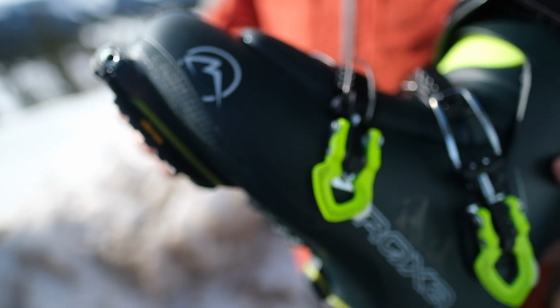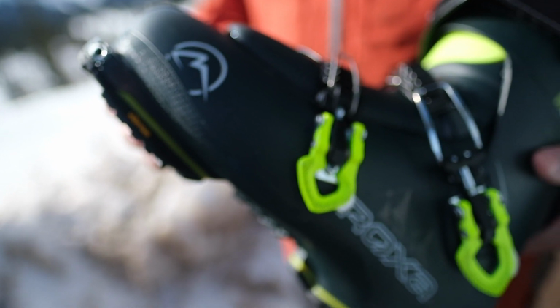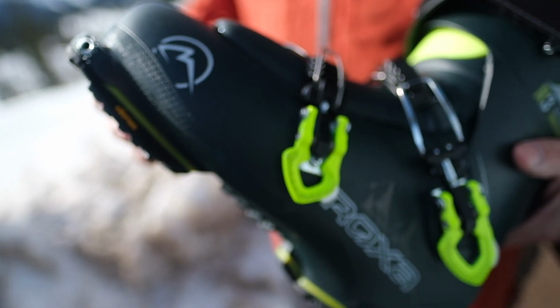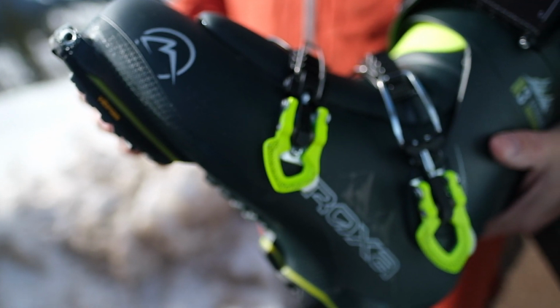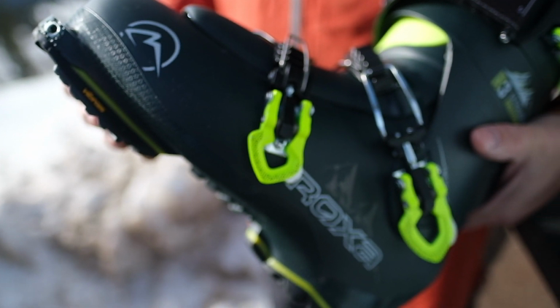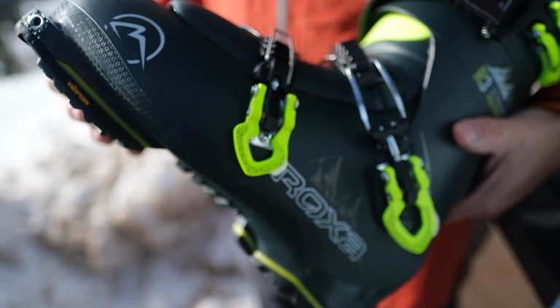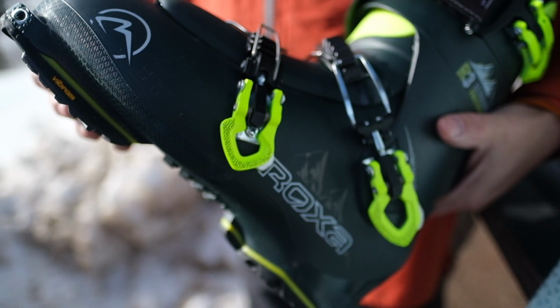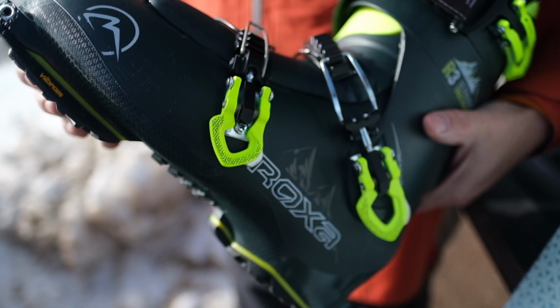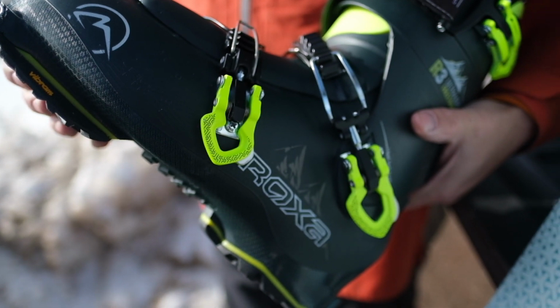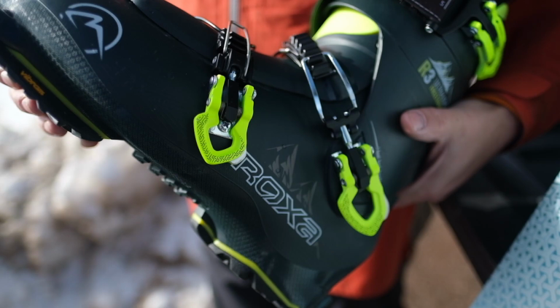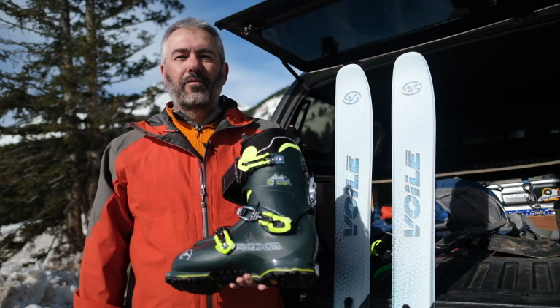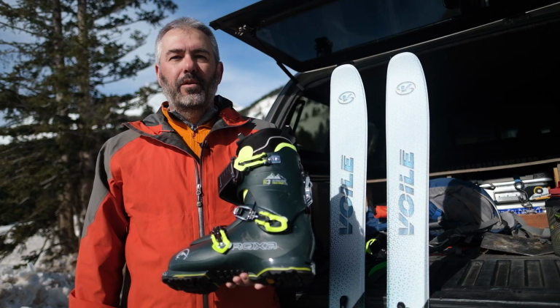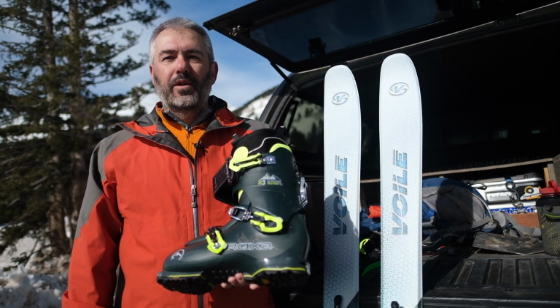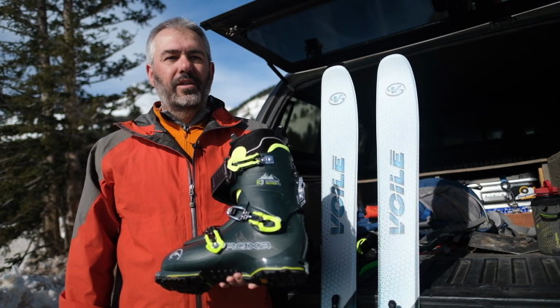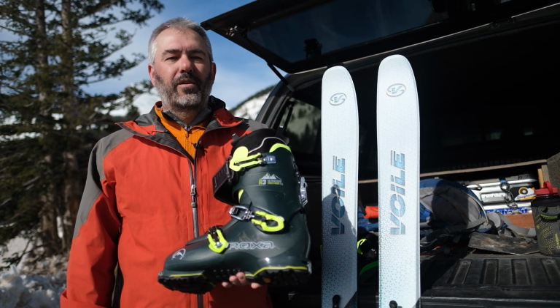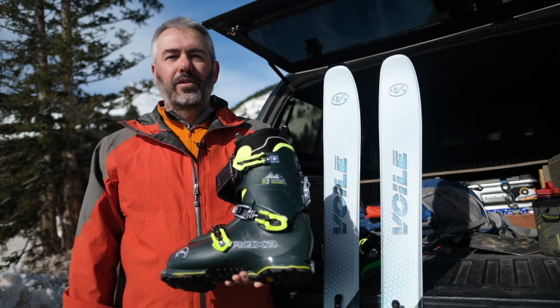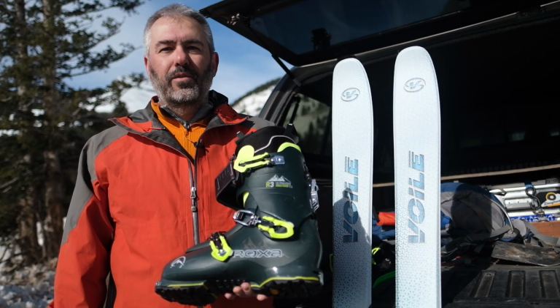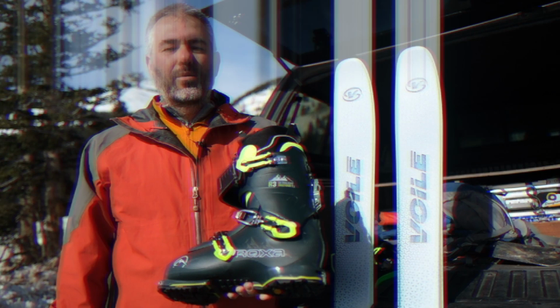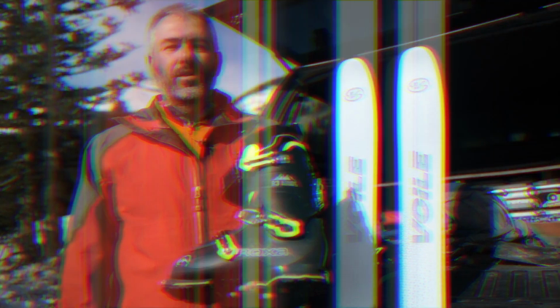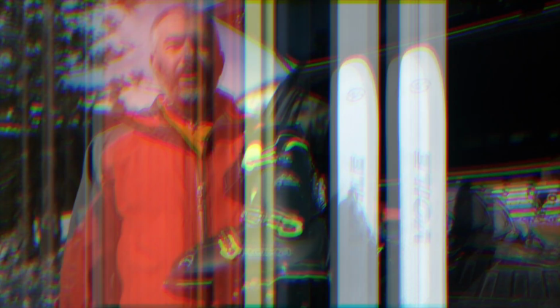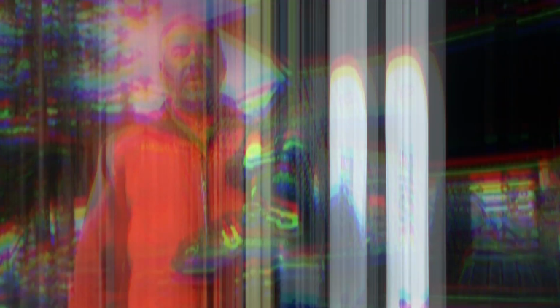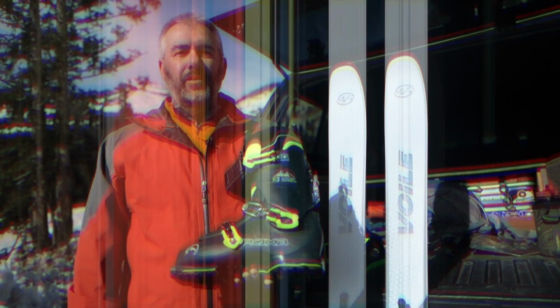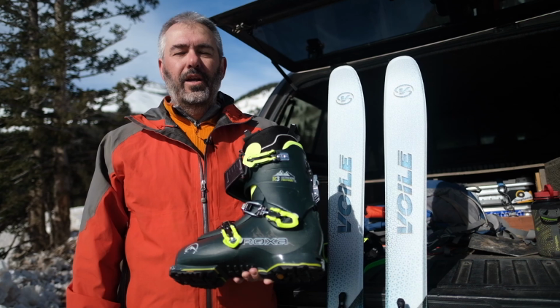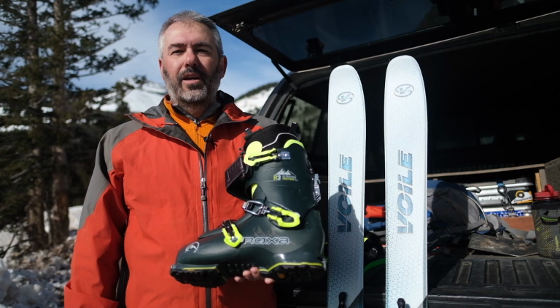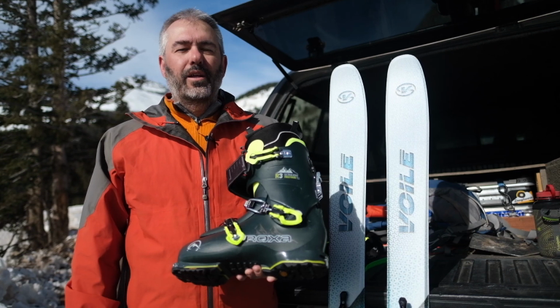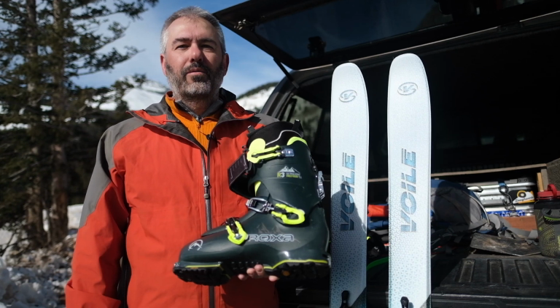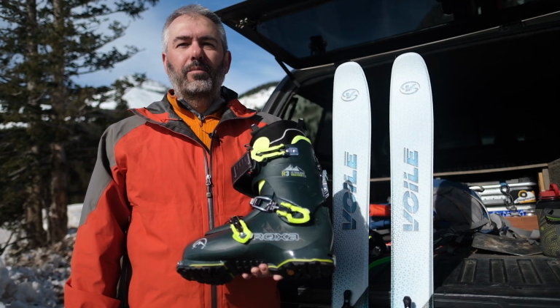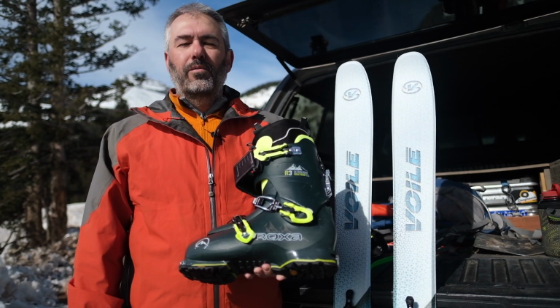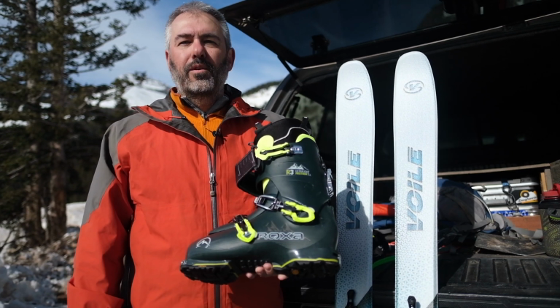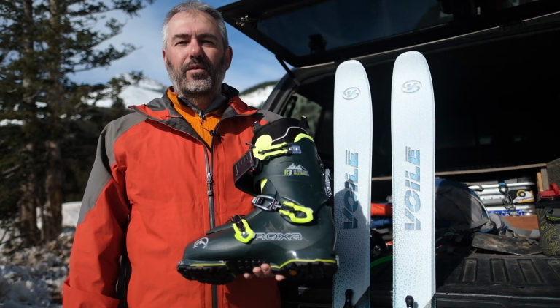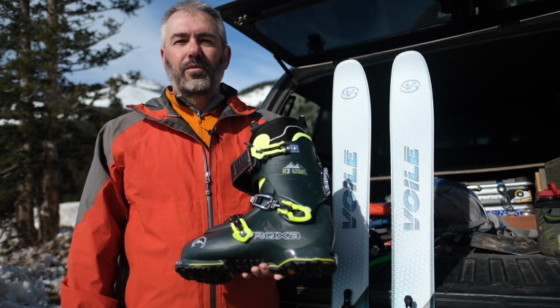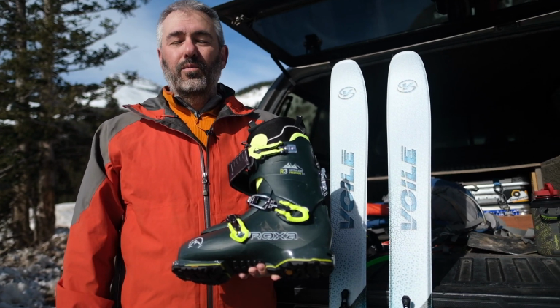I've been able to go everywhere from the Nordic Center to the resort to backcountry, and they've proven to be a really versatile tool.